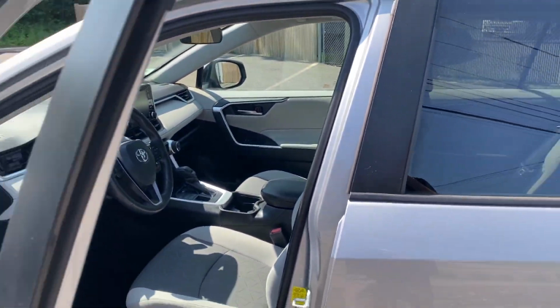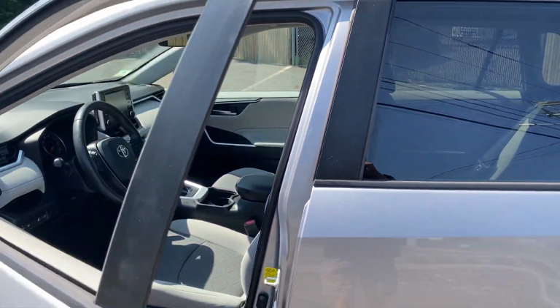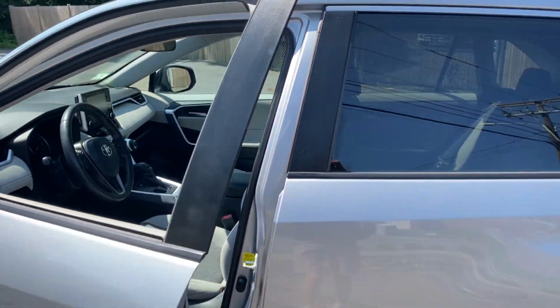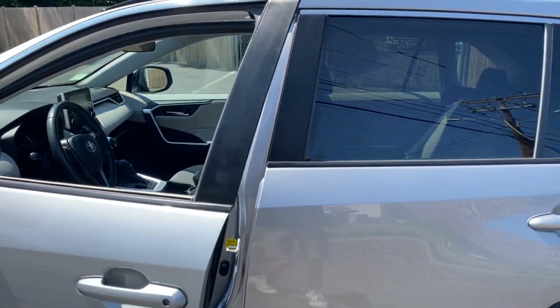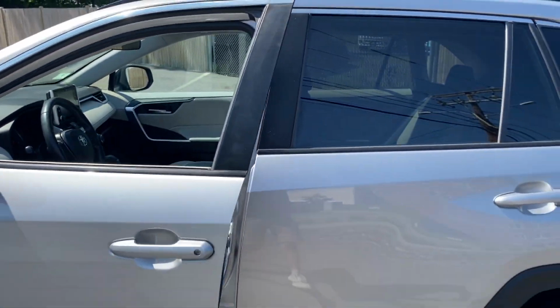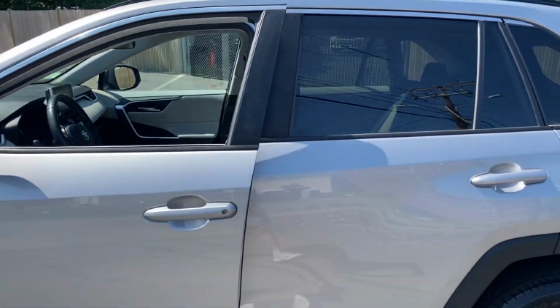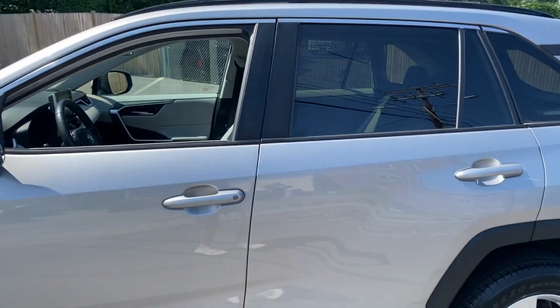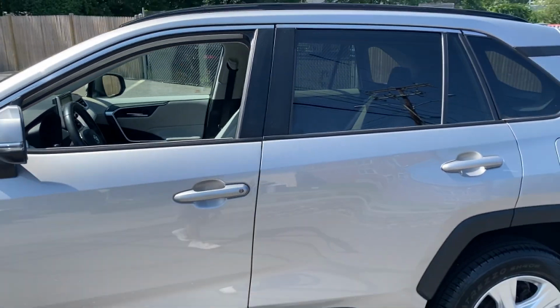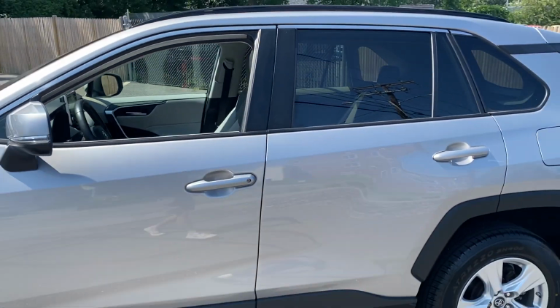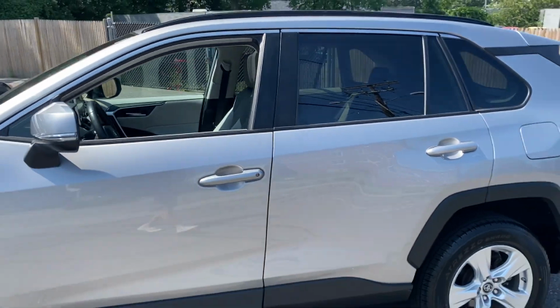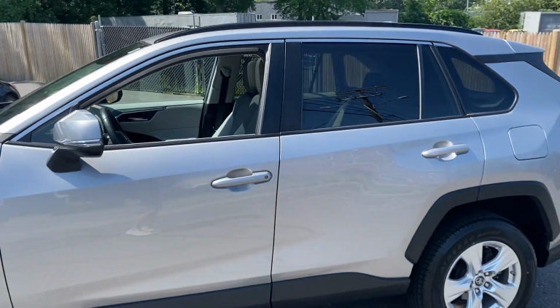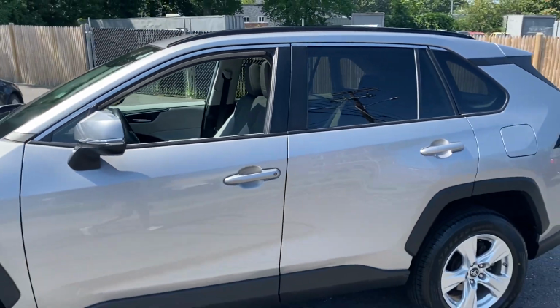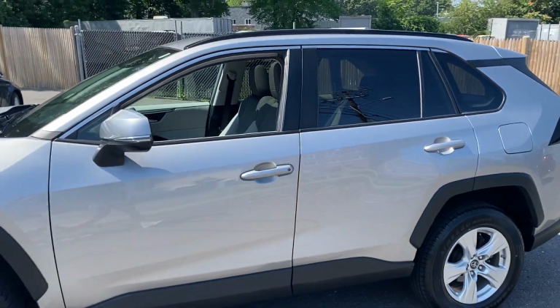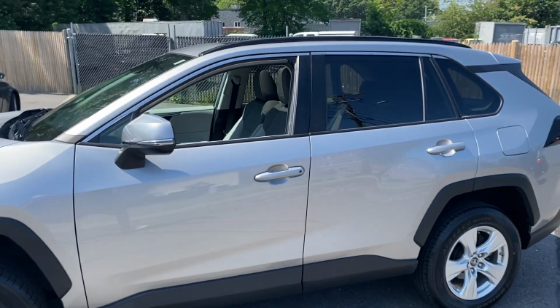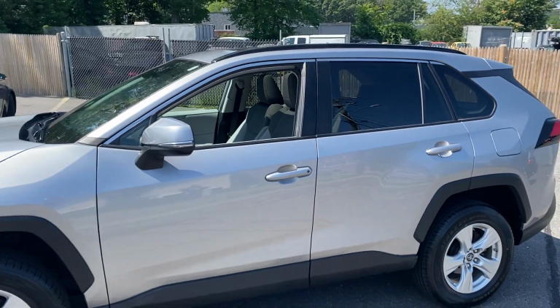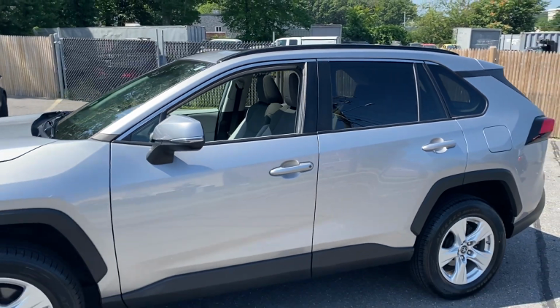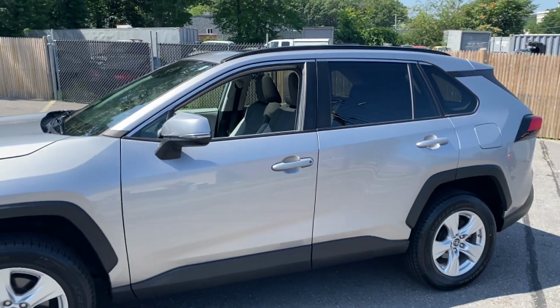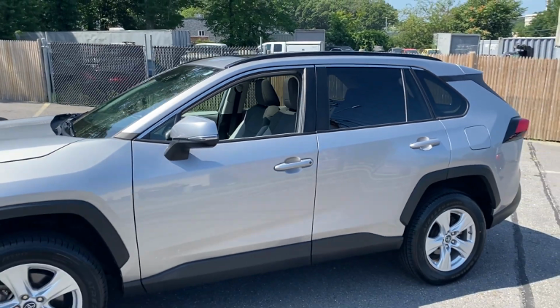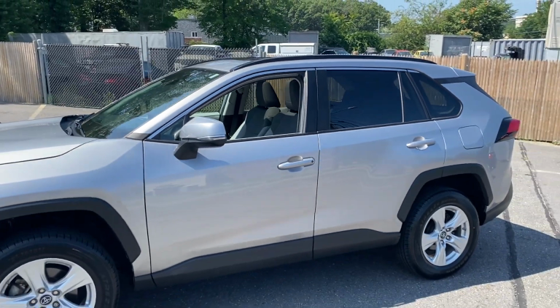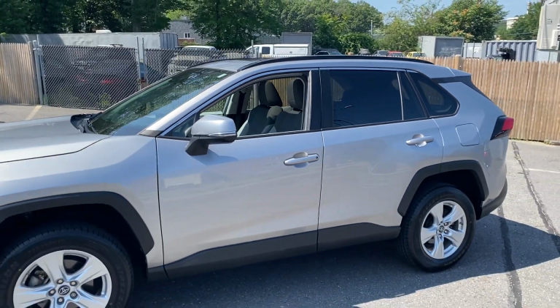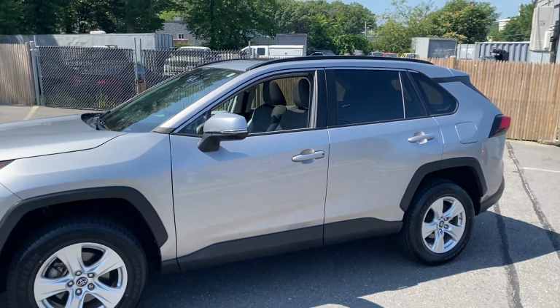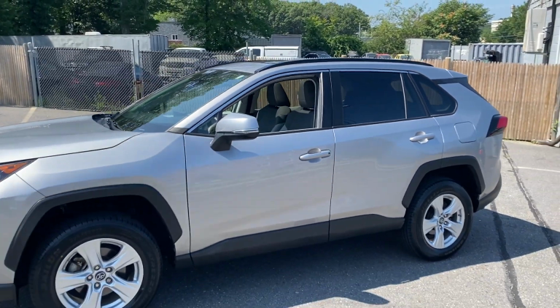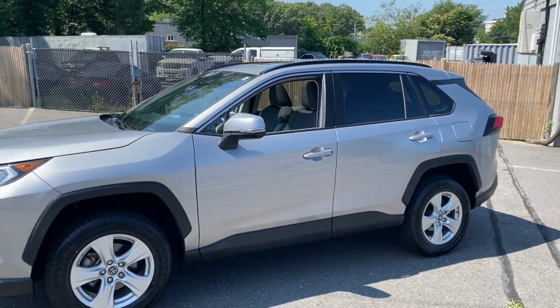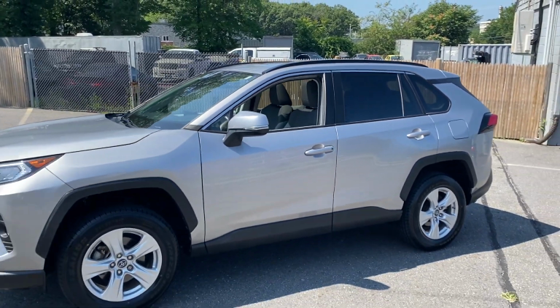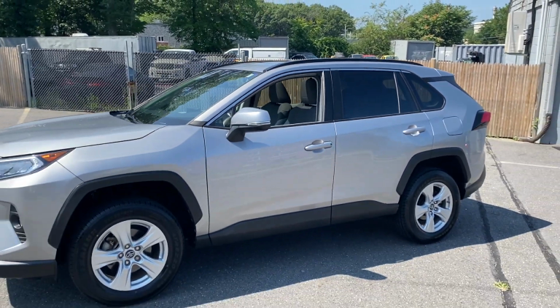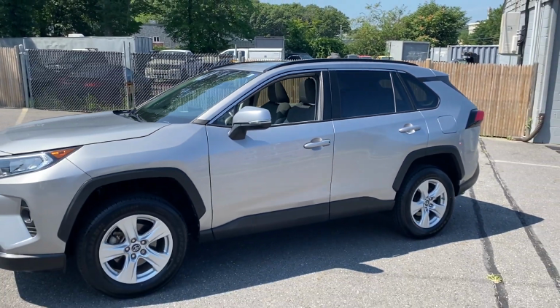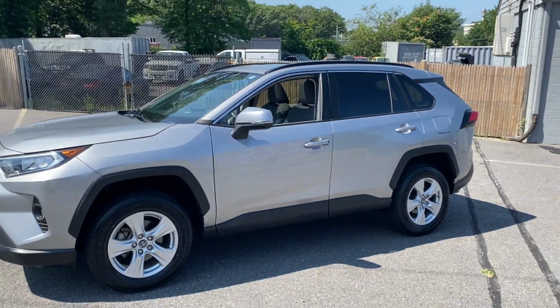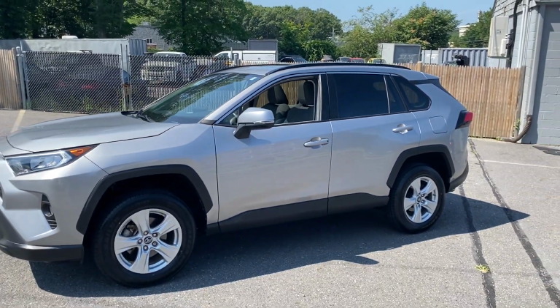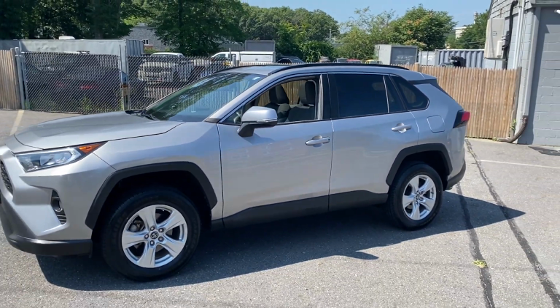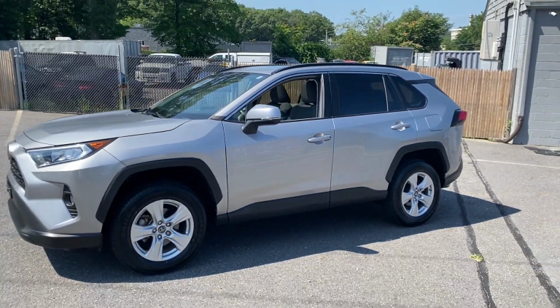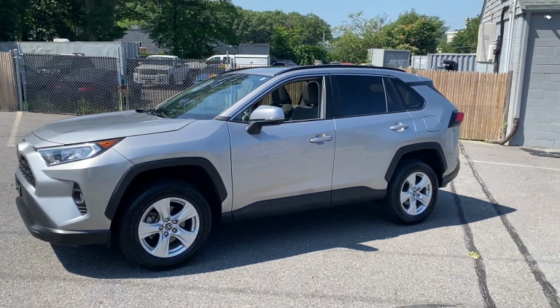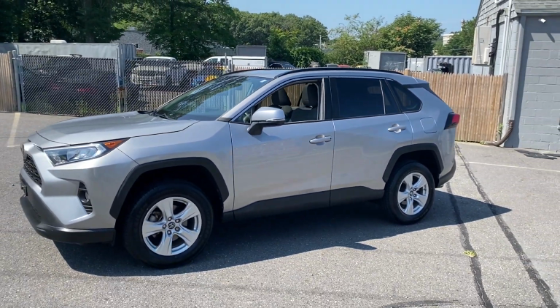Overall good car. Come check us out at larenautoma.com. We'll see you in the next one.